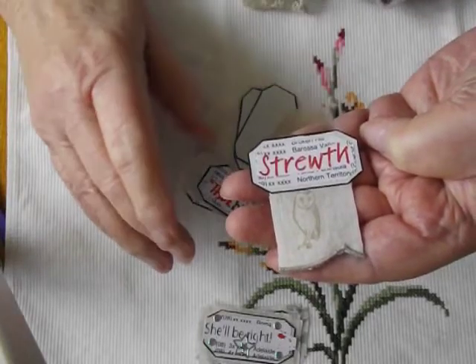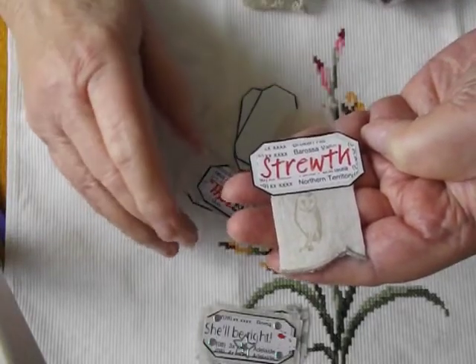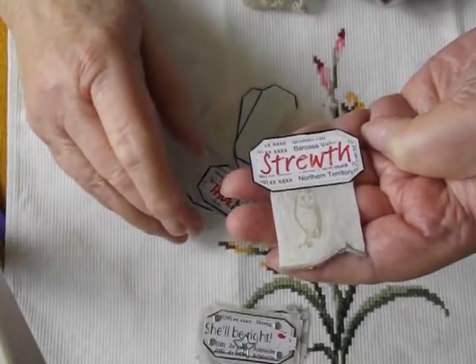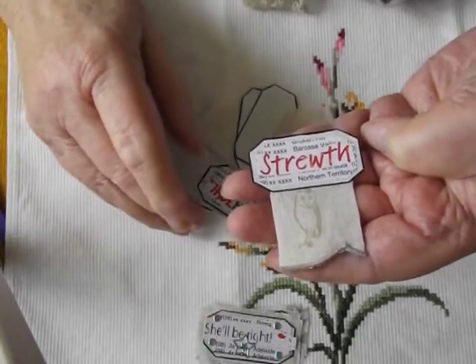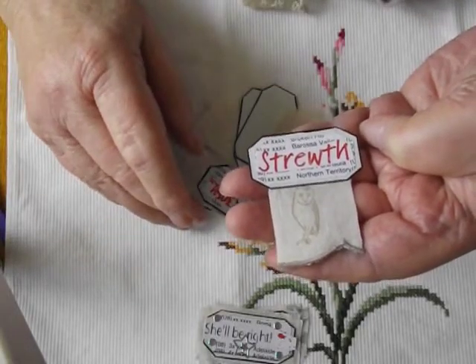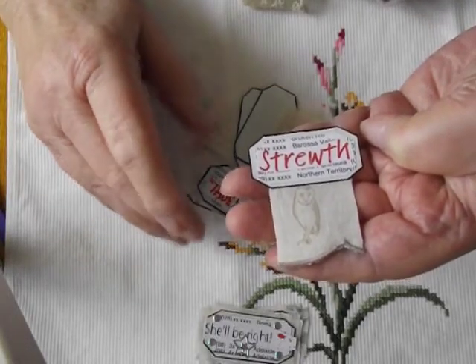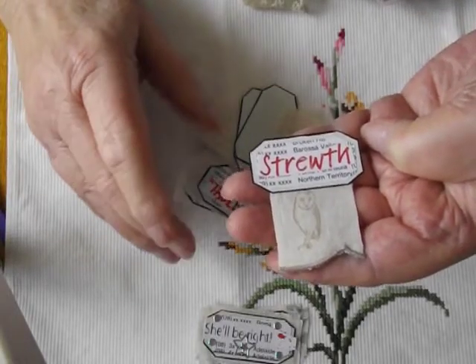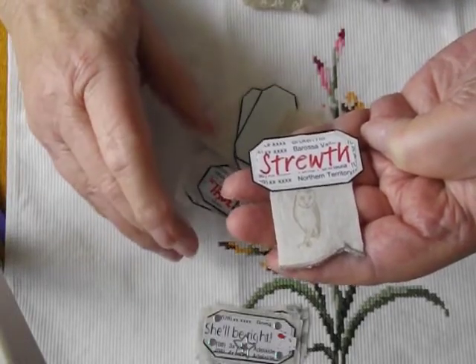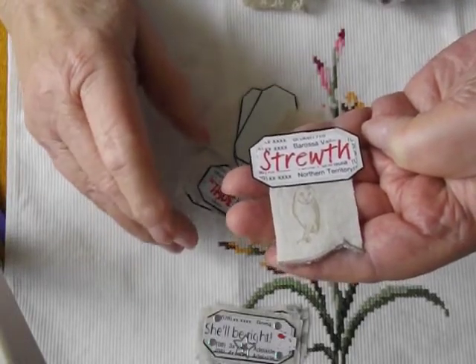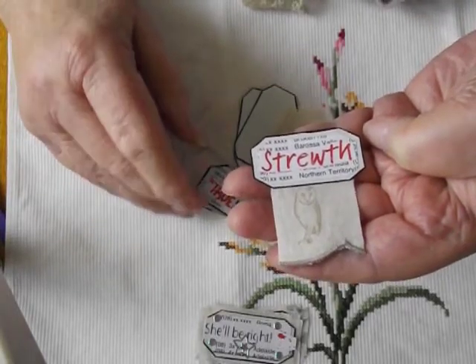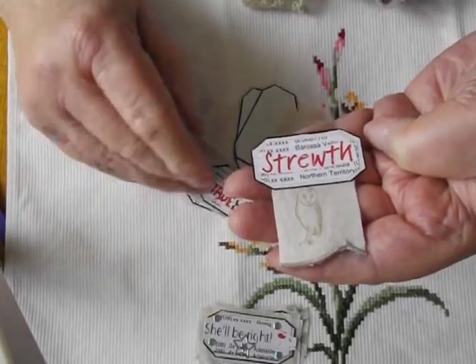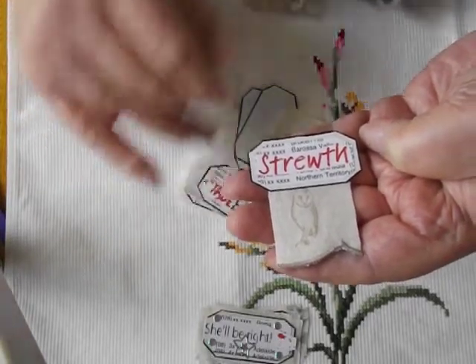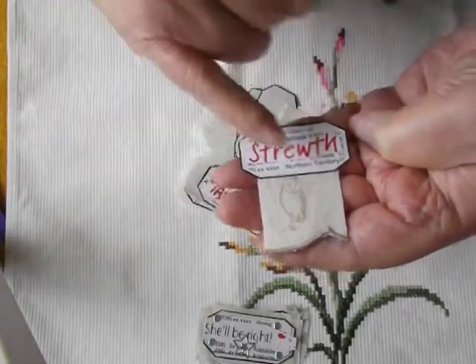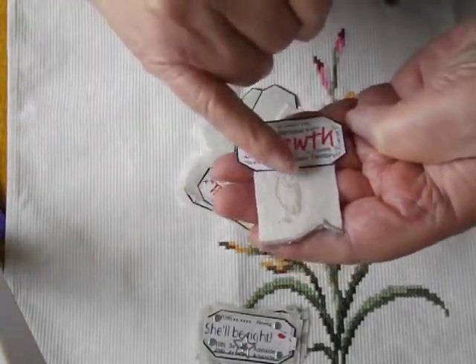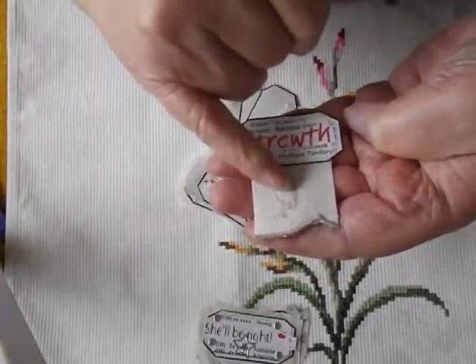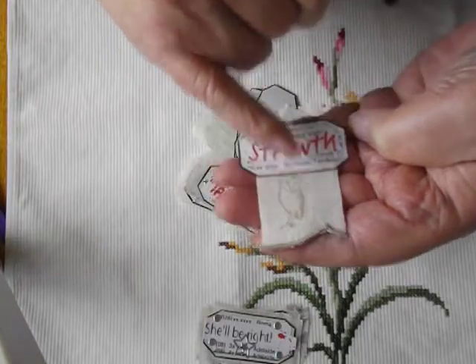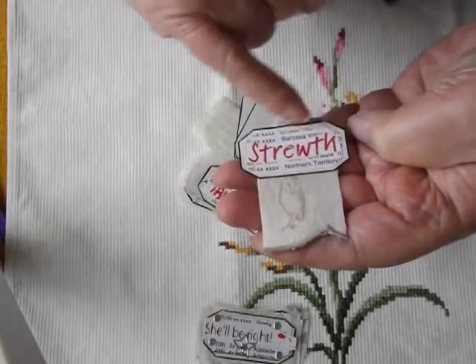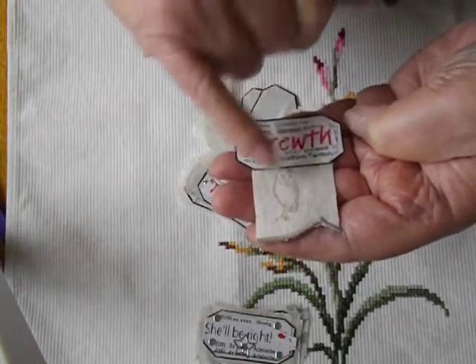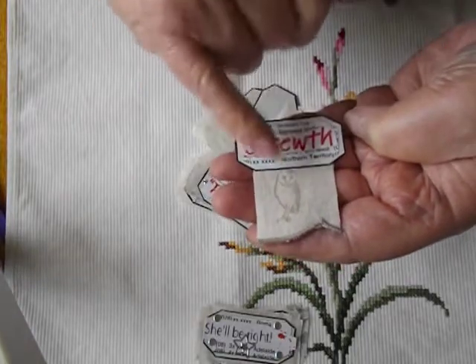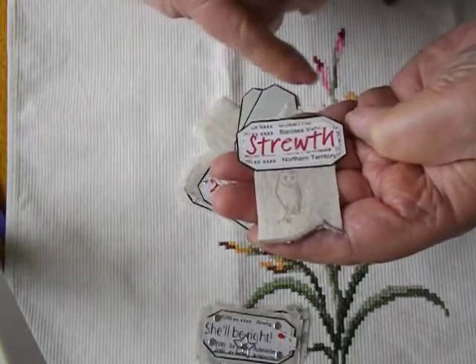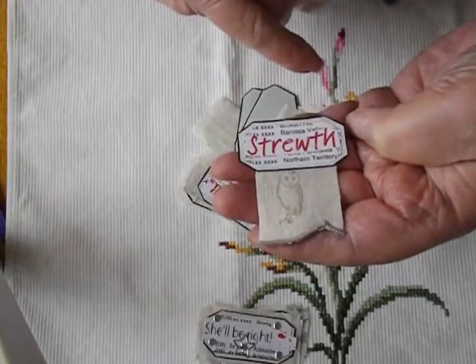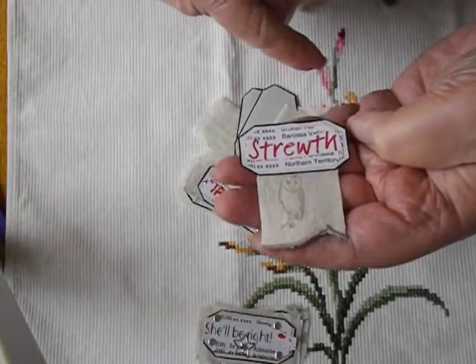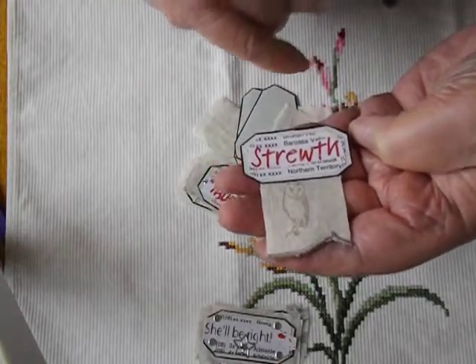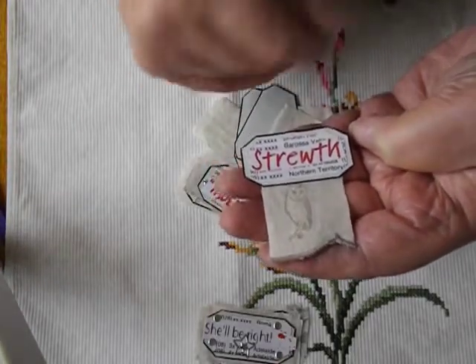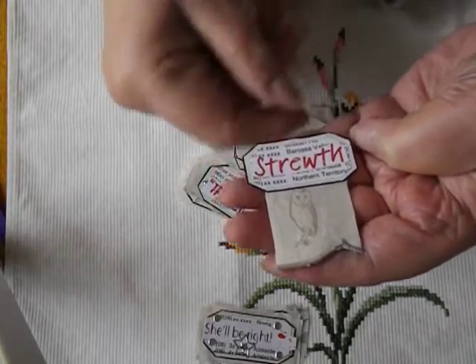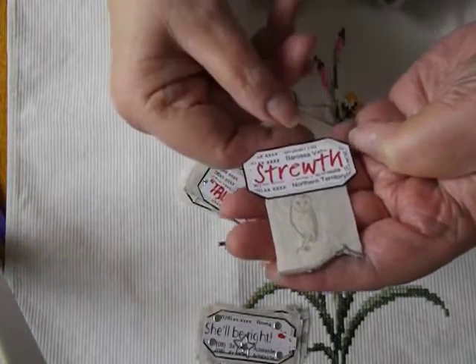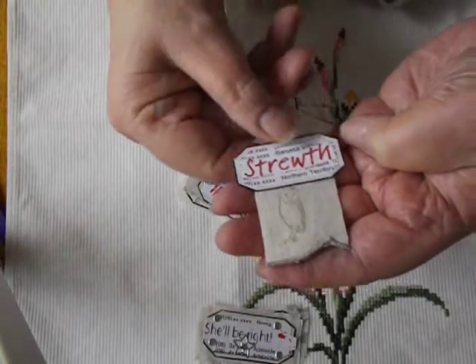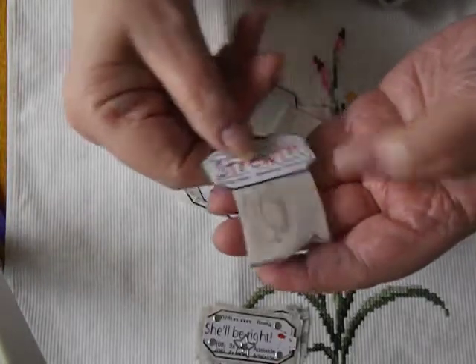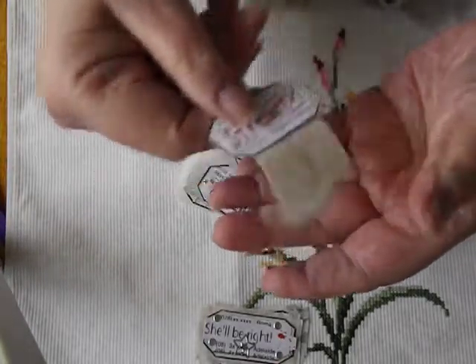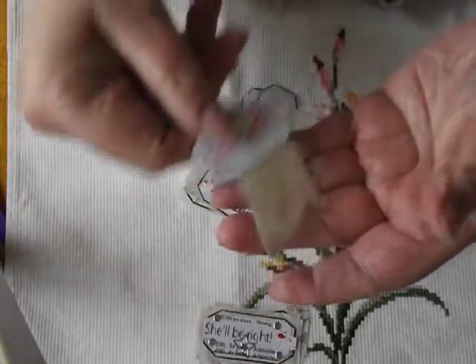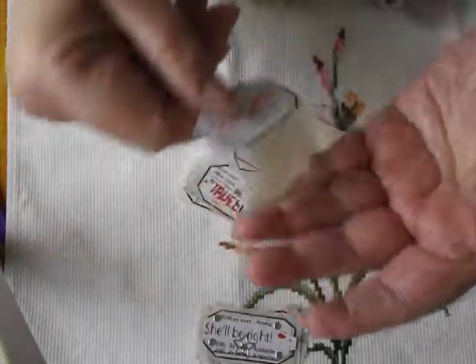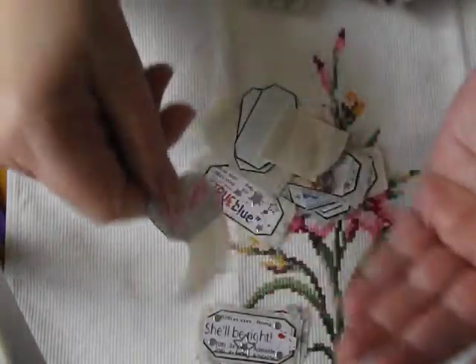And the little owl I had already stamped onto this little piece of linen, and so I left that on there and stuck it on like a little banner.